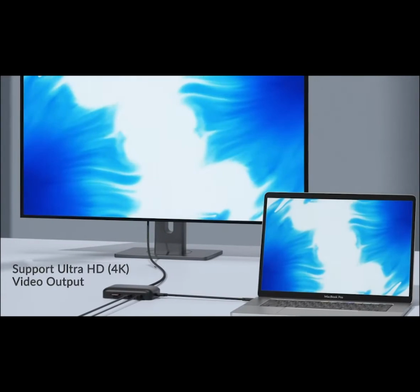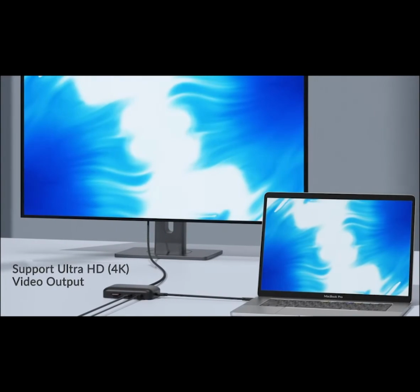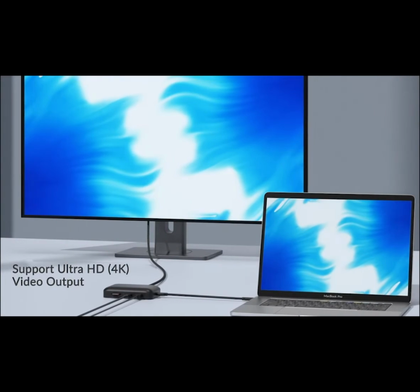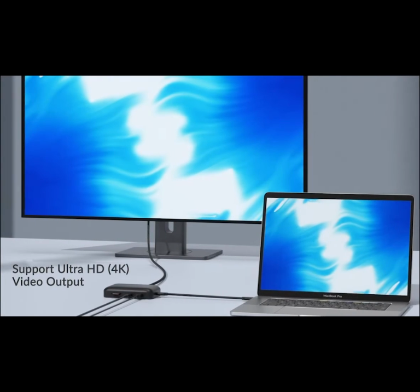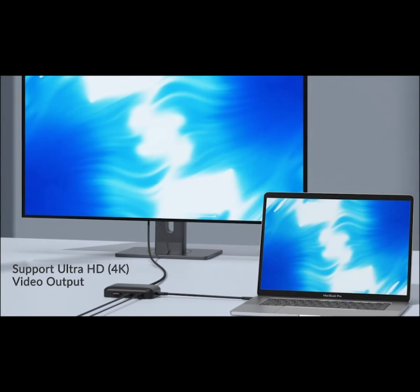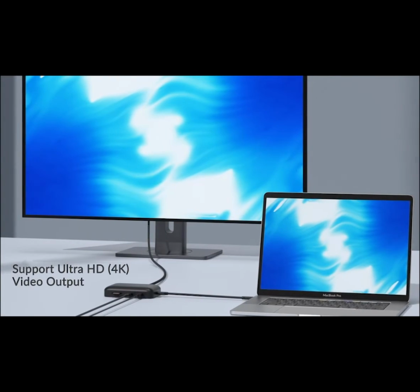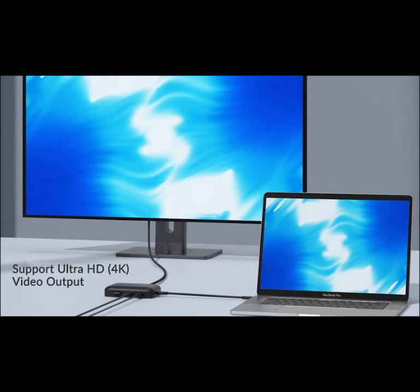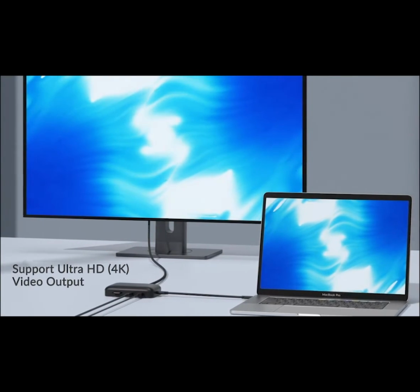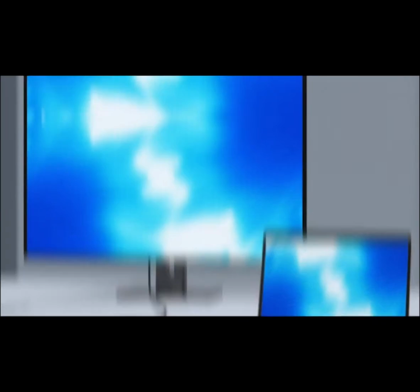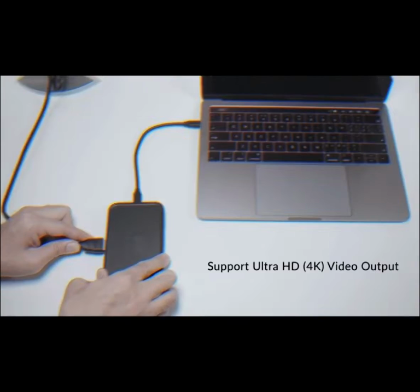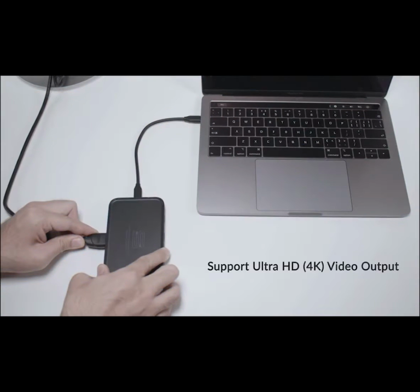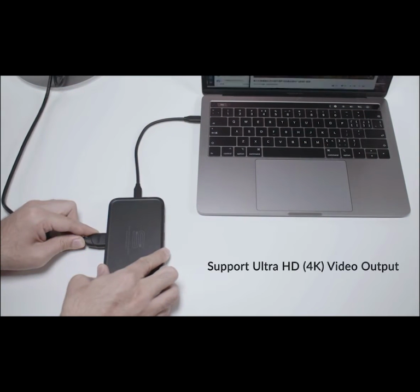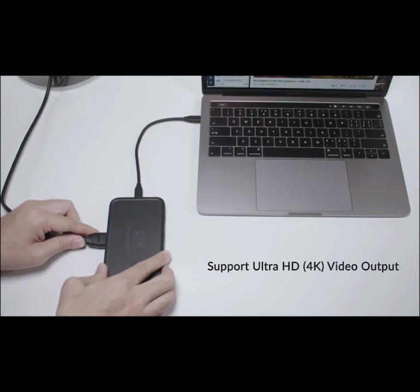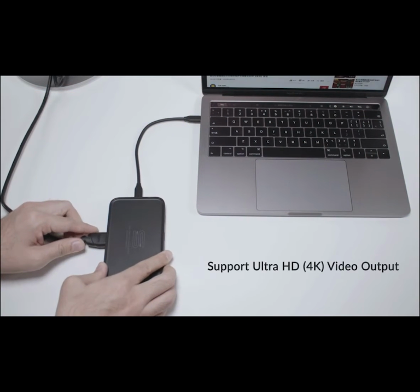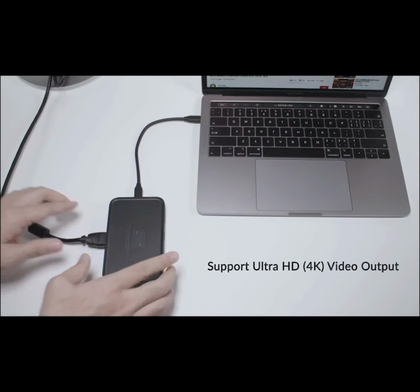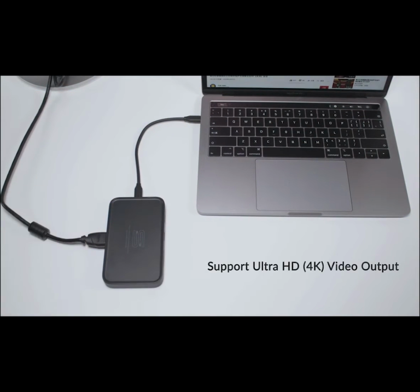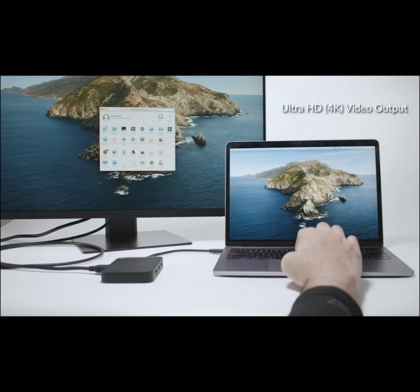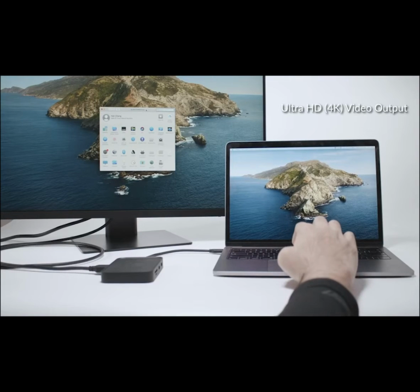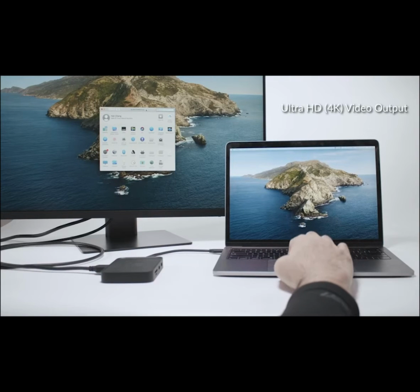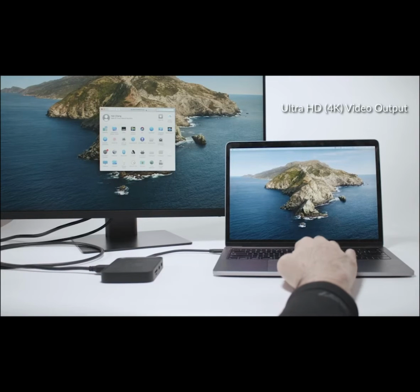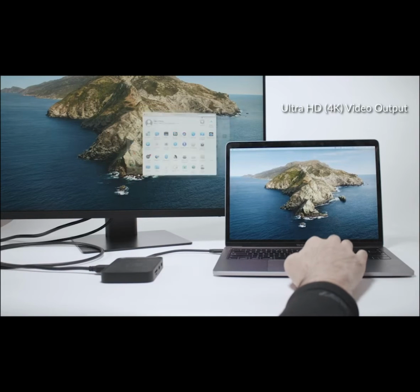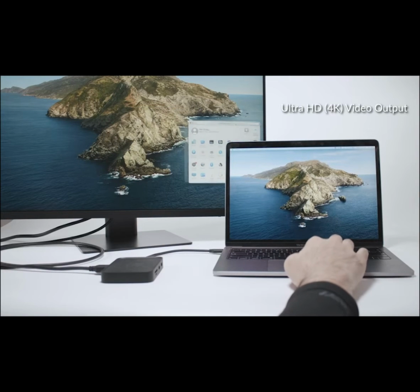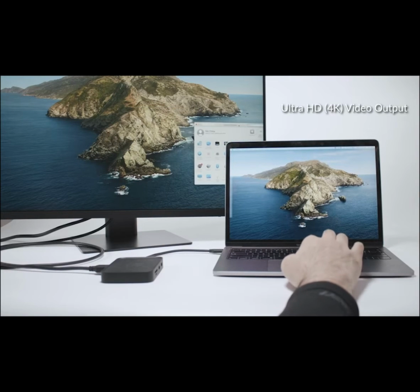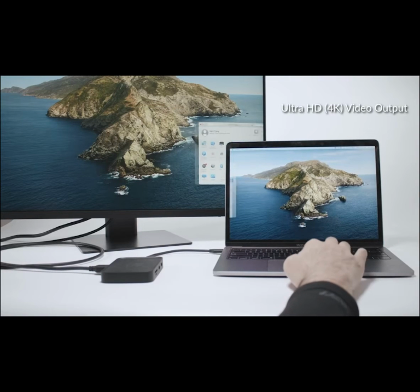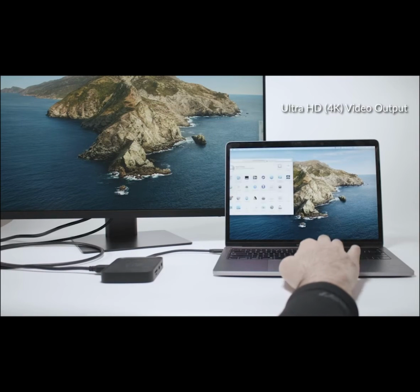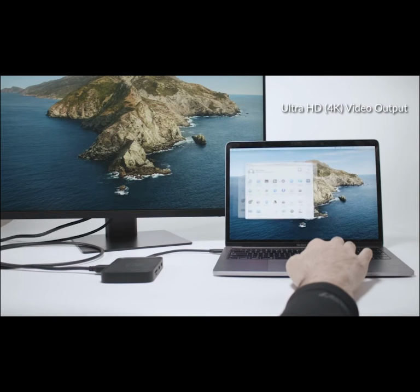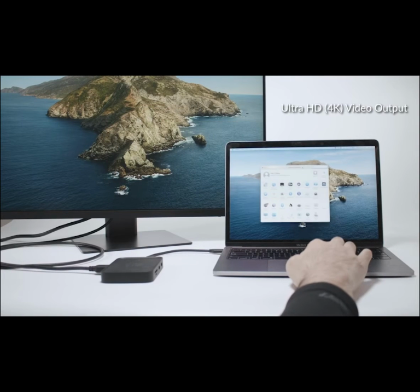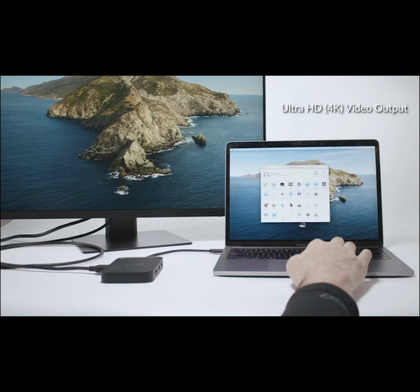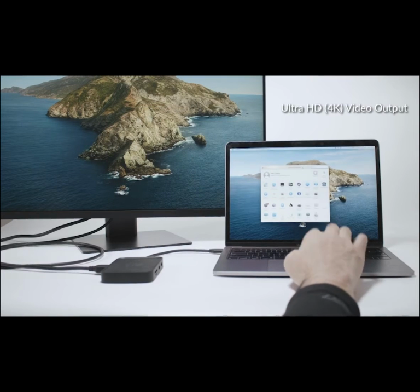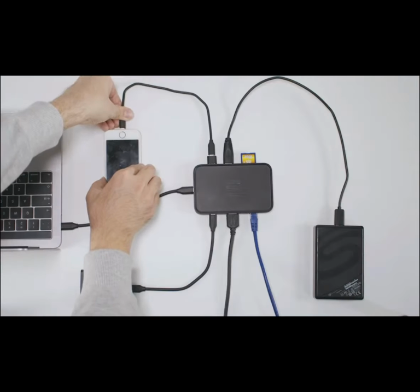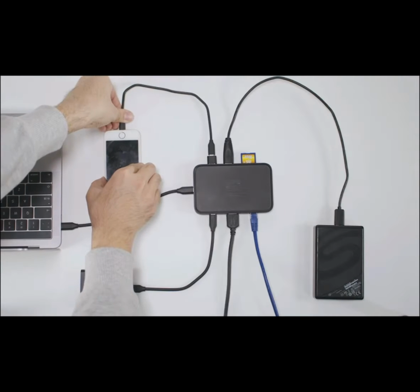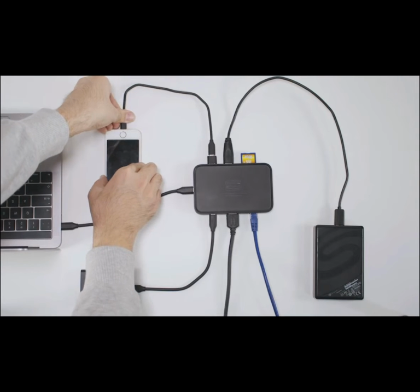Omnicase supports 4K ultra-high definition video output. Simply use its HDMI port to connect to an external monitor and you are good to go.